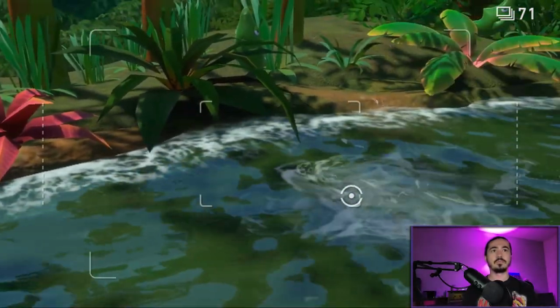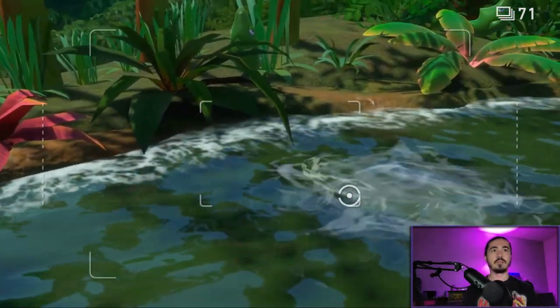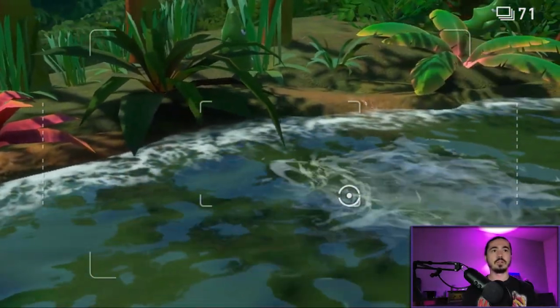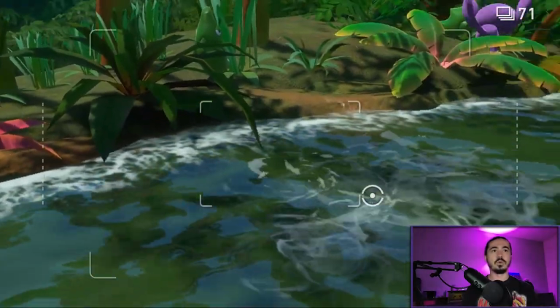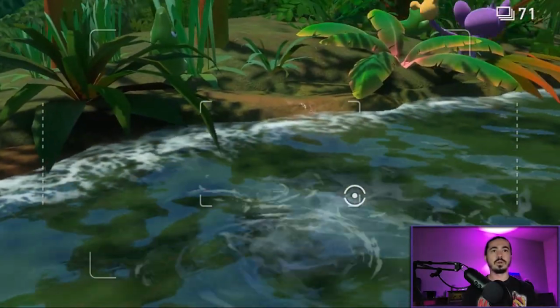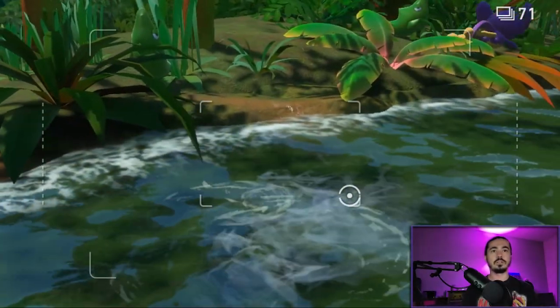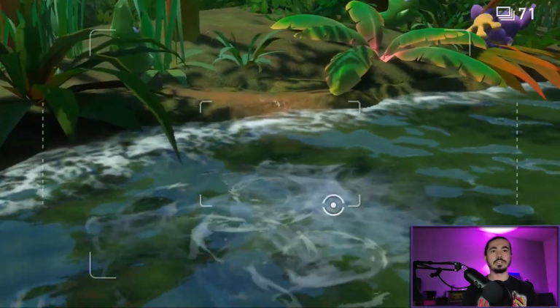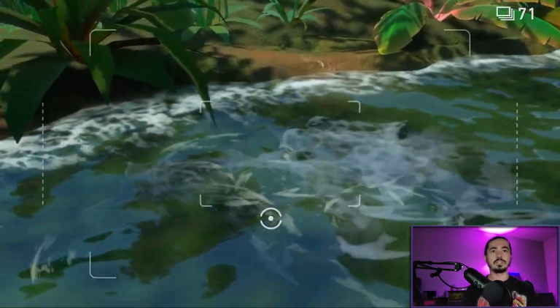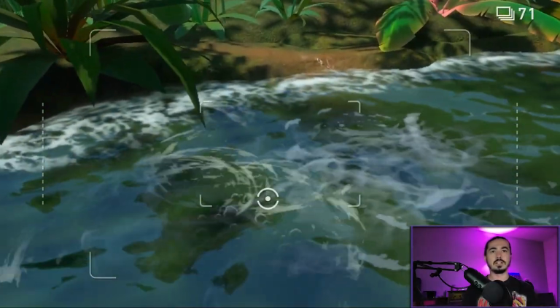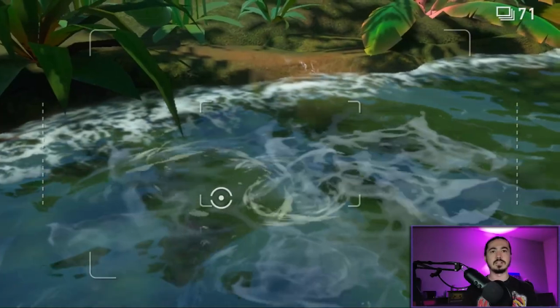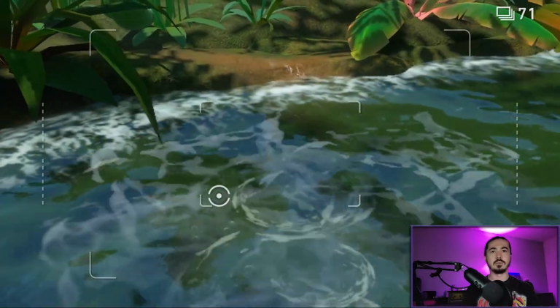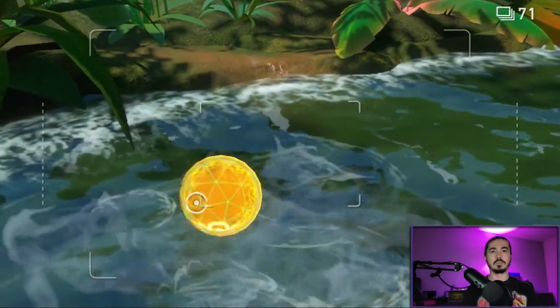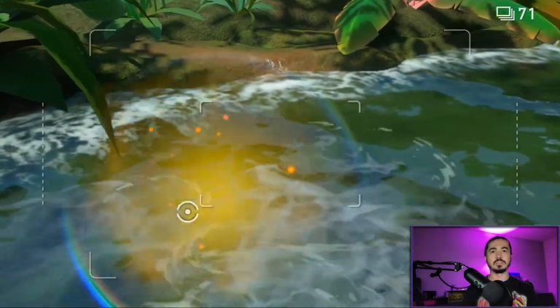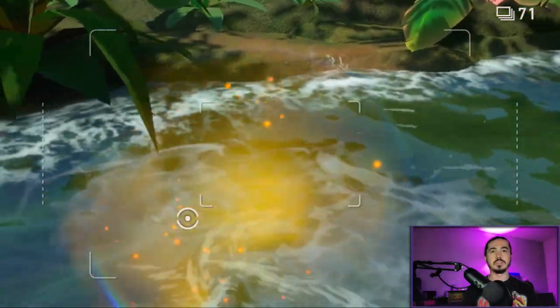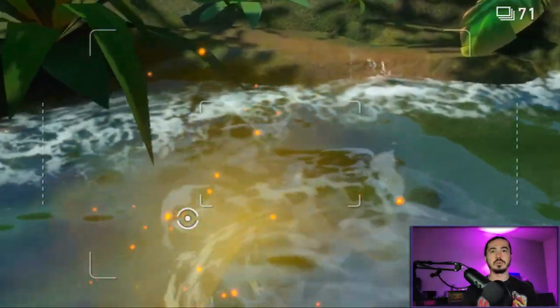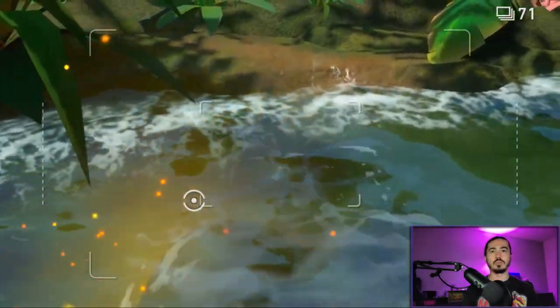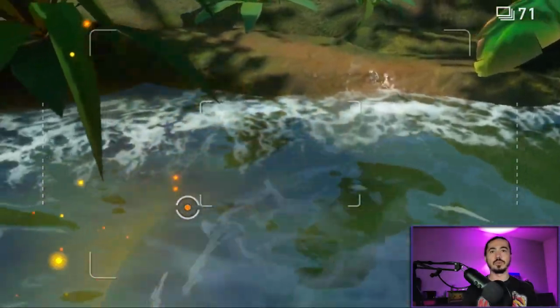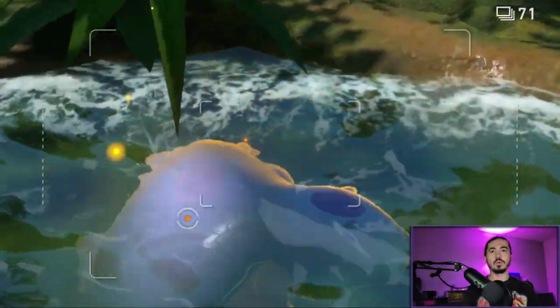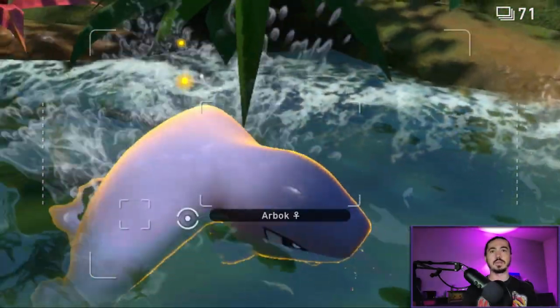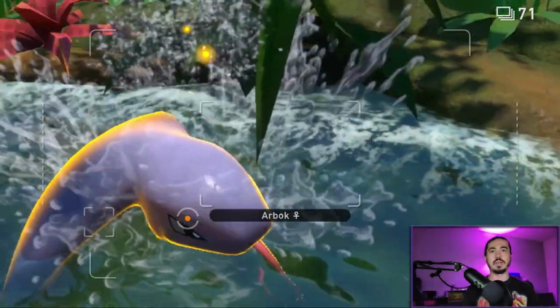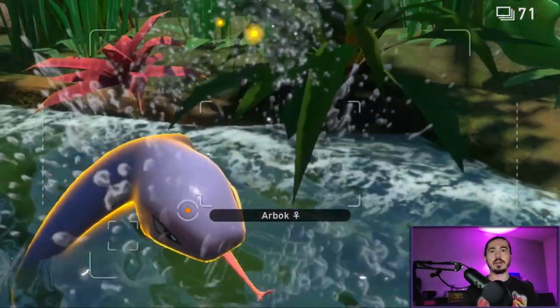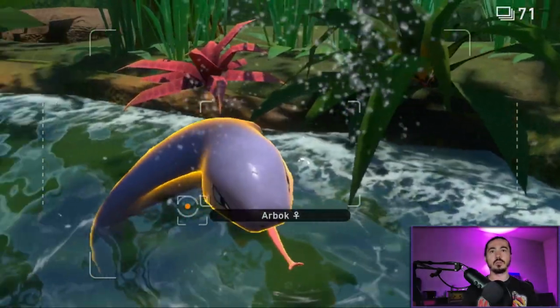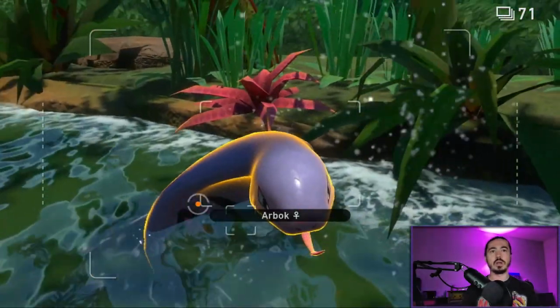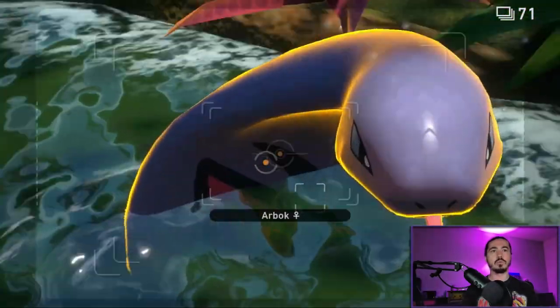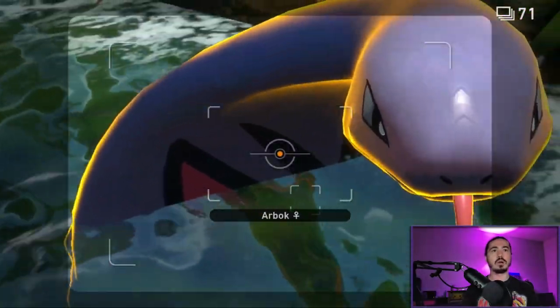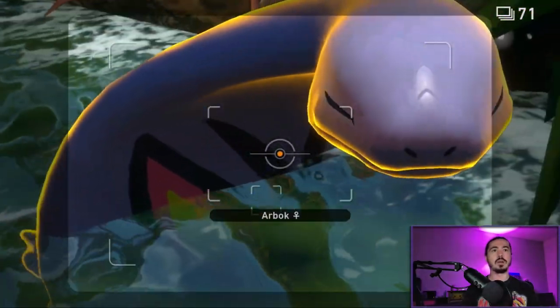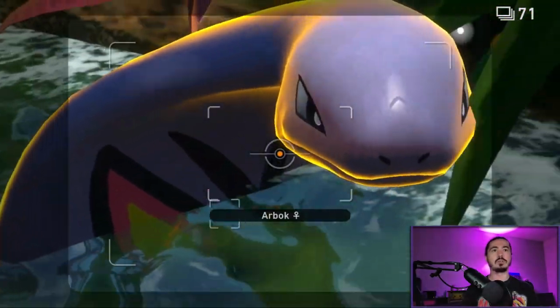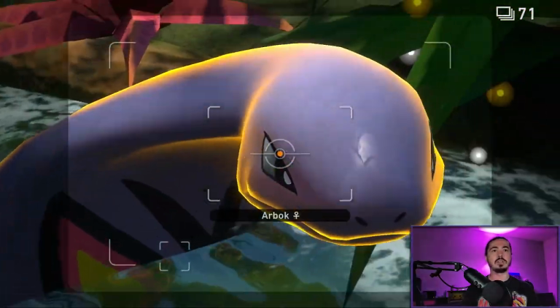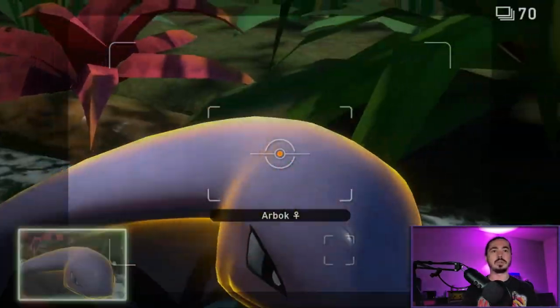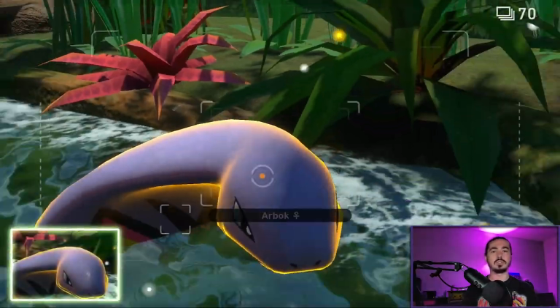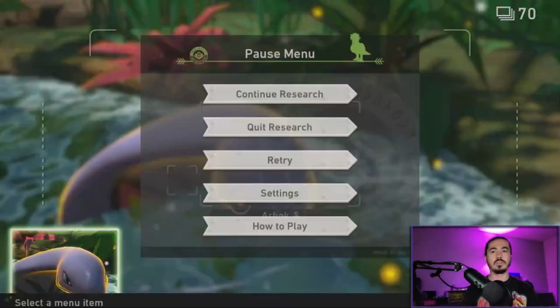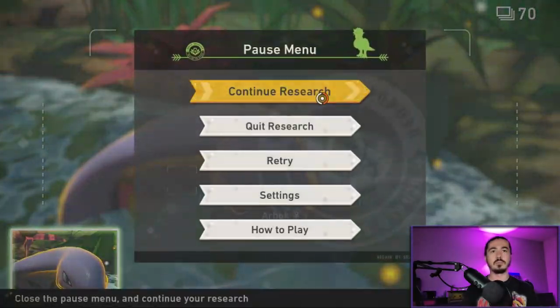Look forward and you'll see a second set of bubbles. Throw an Illumina Orb at that — Arbok will pop out. Take a picture of him.